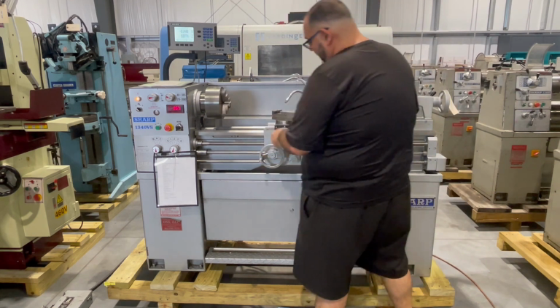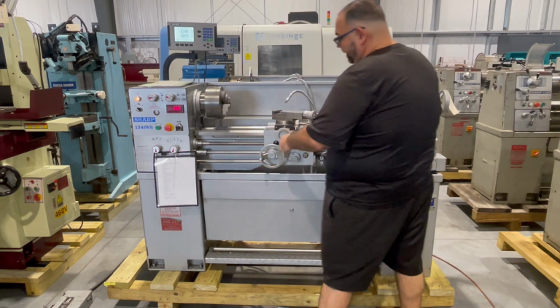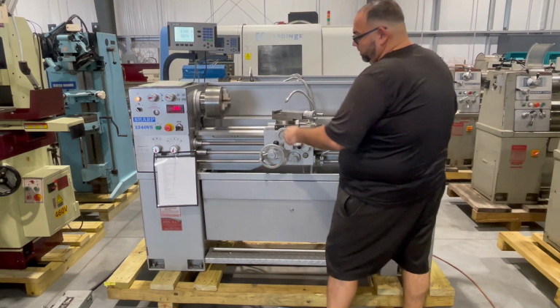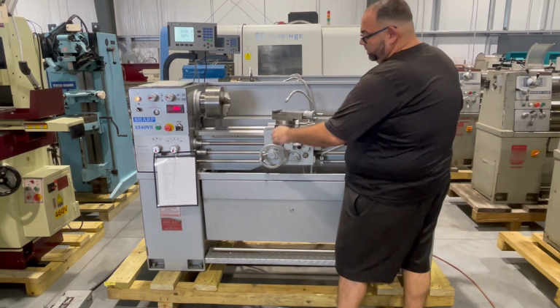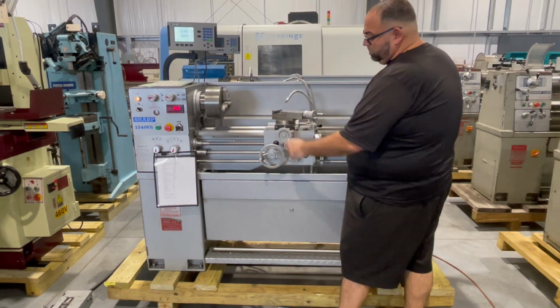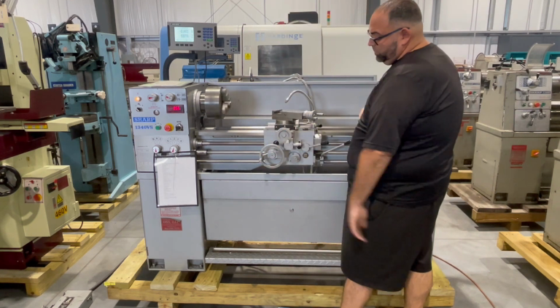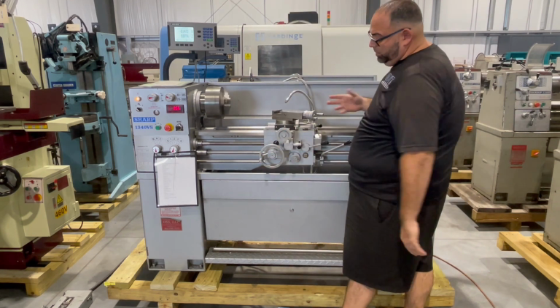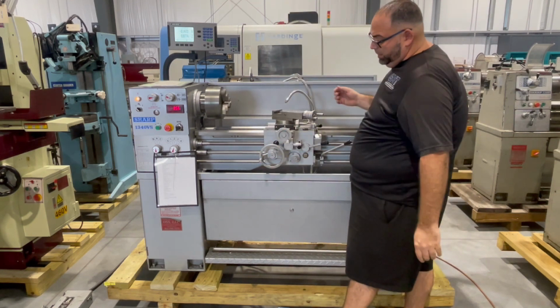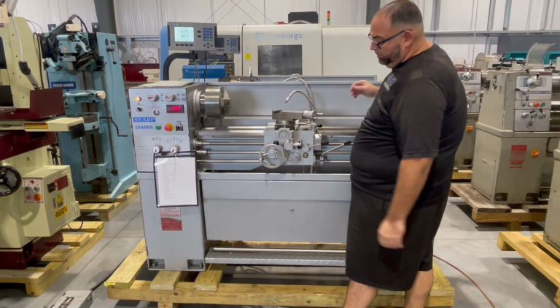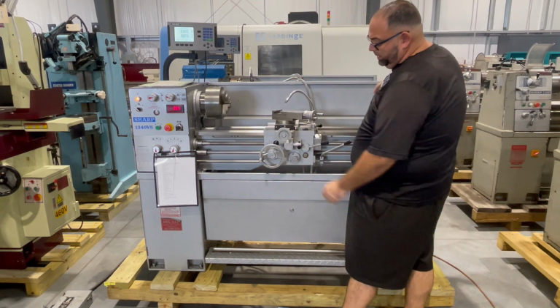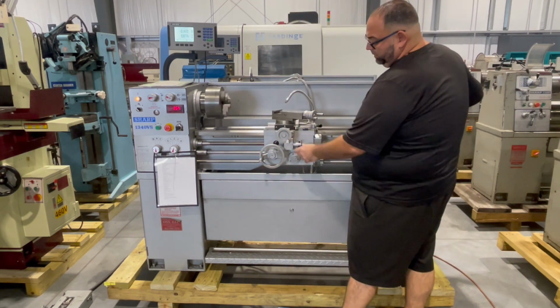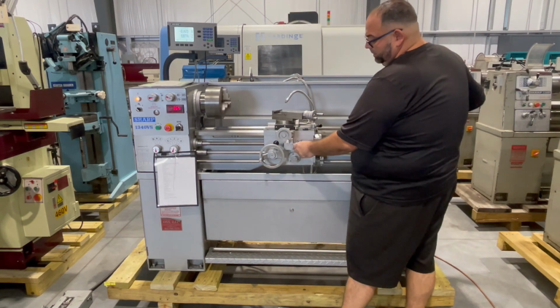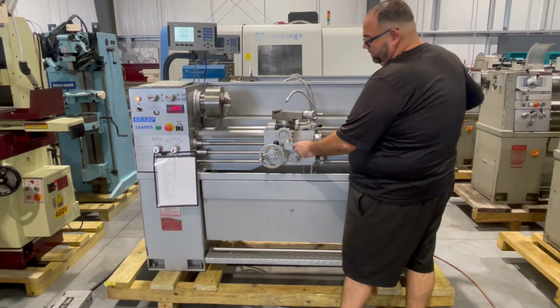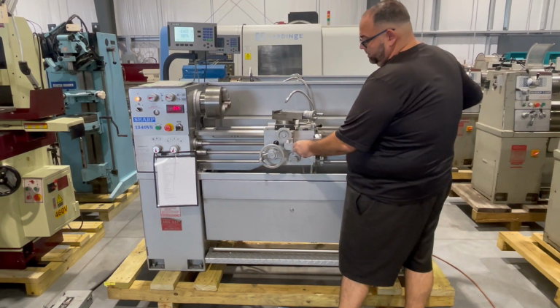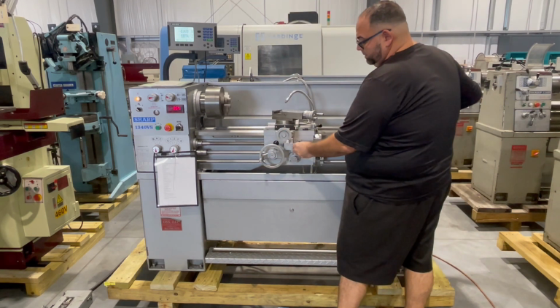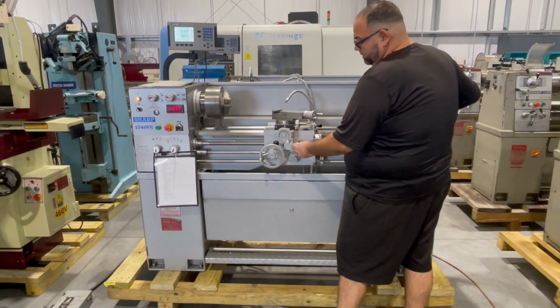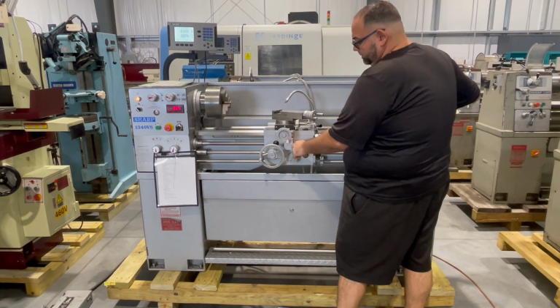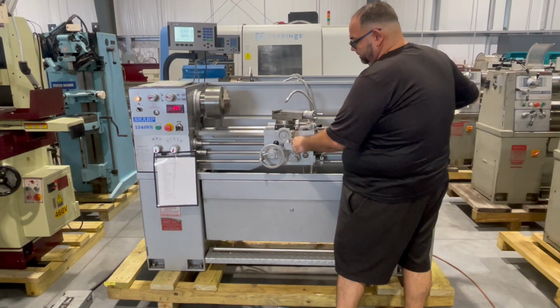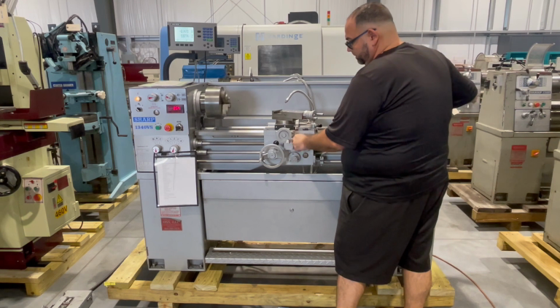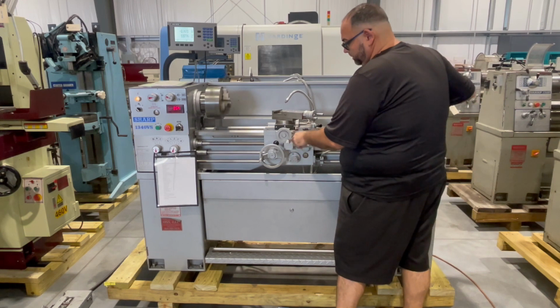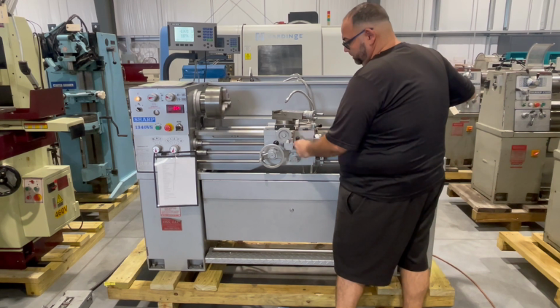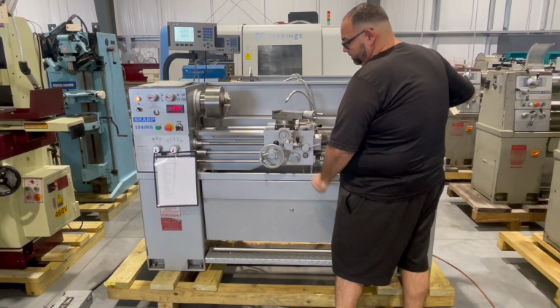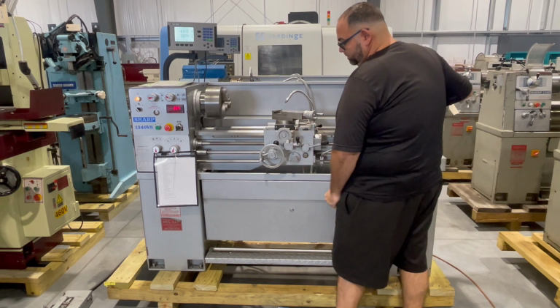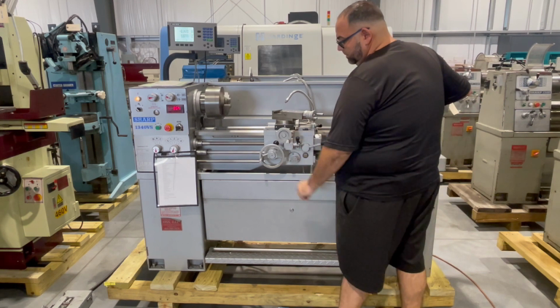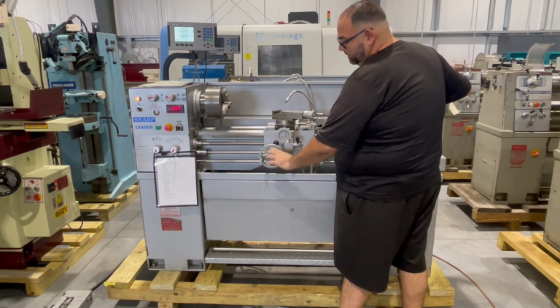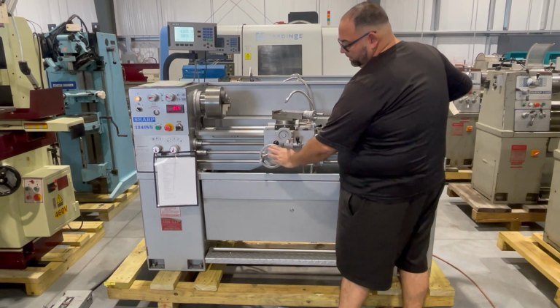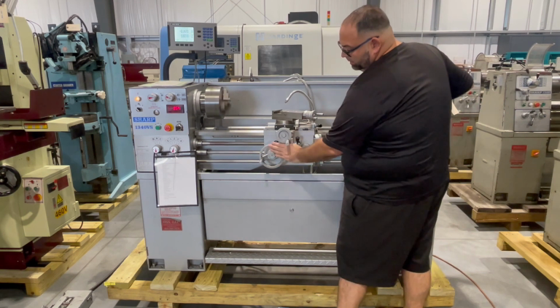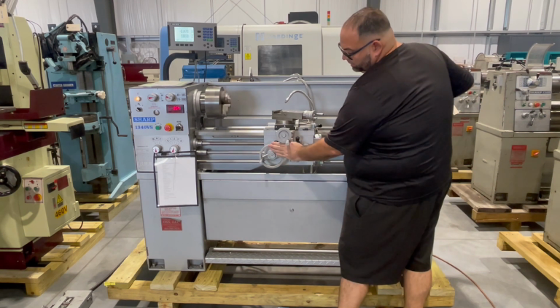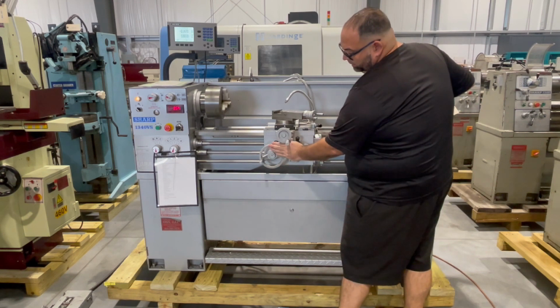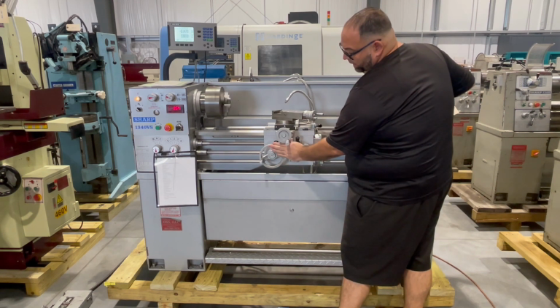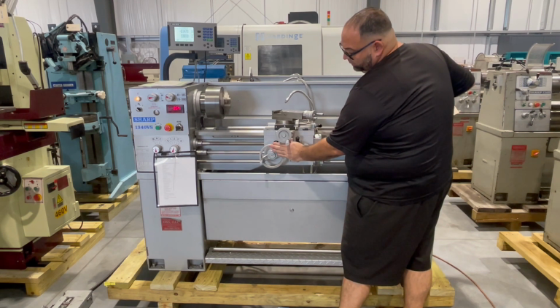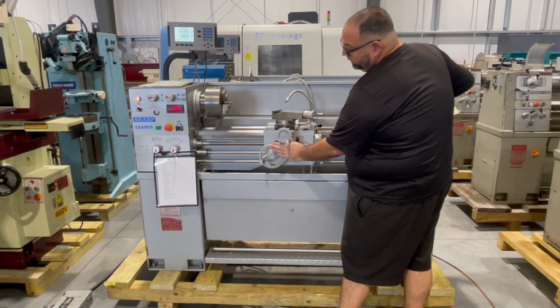Next thing we'll do is we'll show the feeds — the carriage feeding.